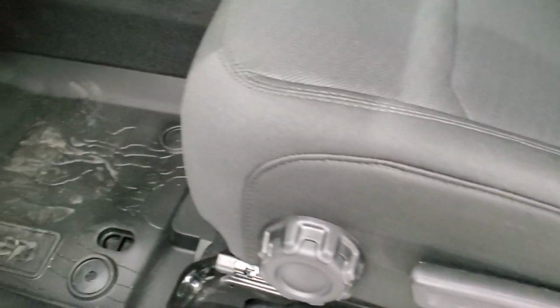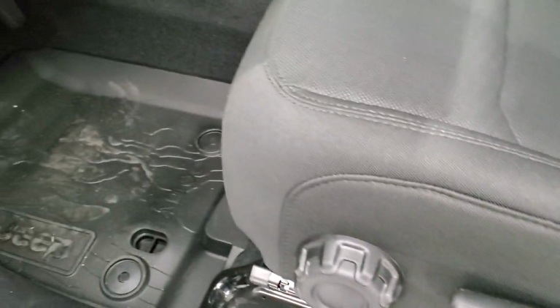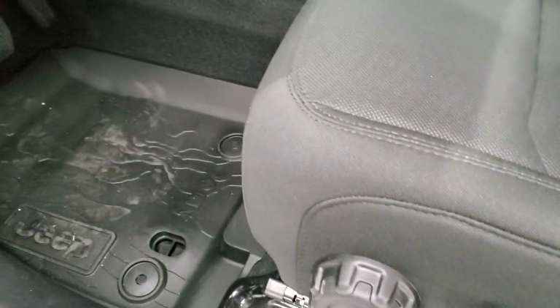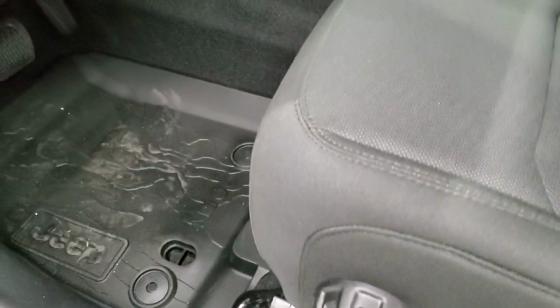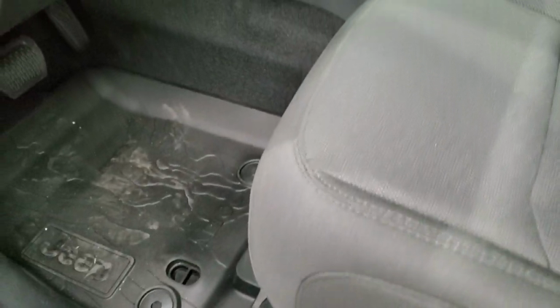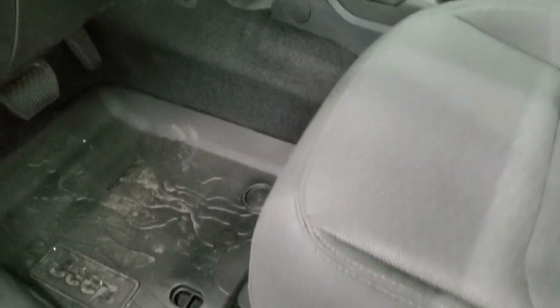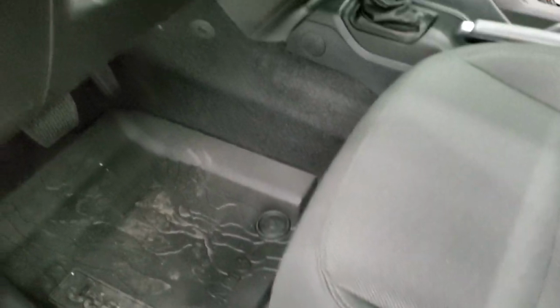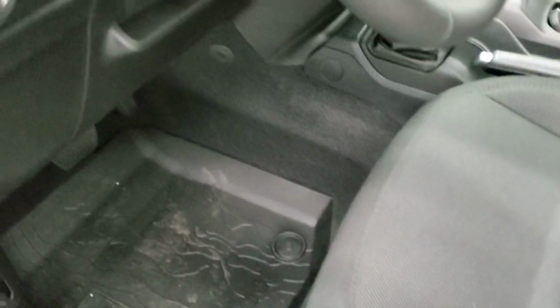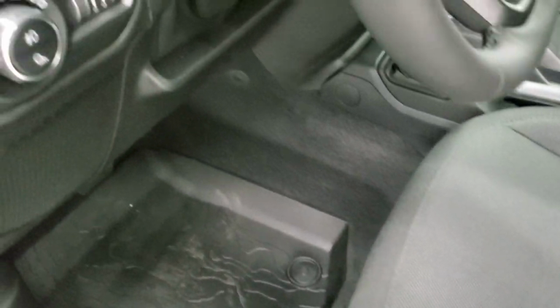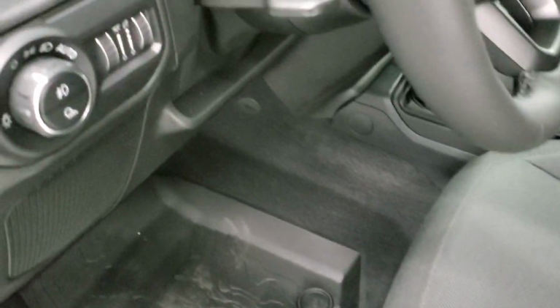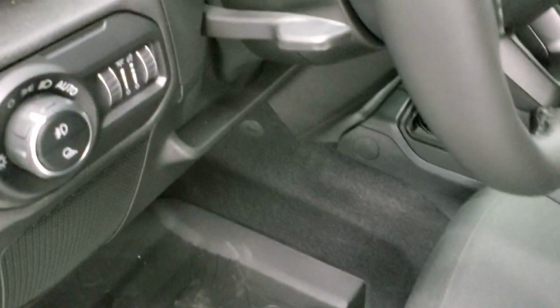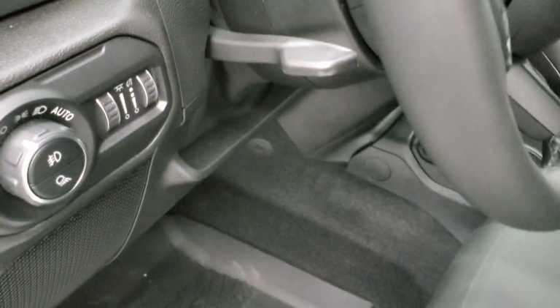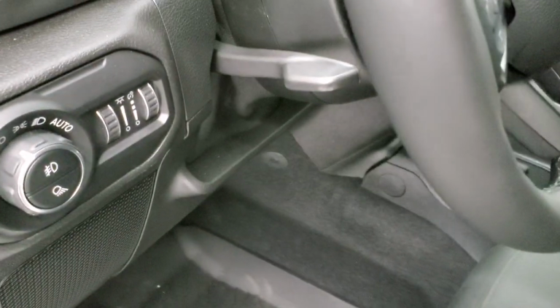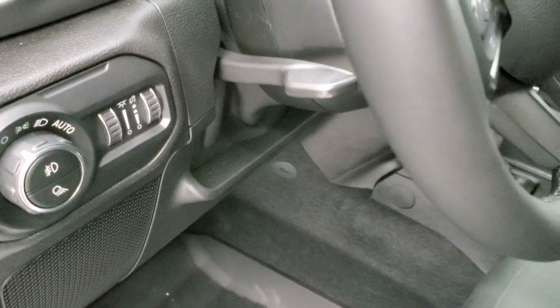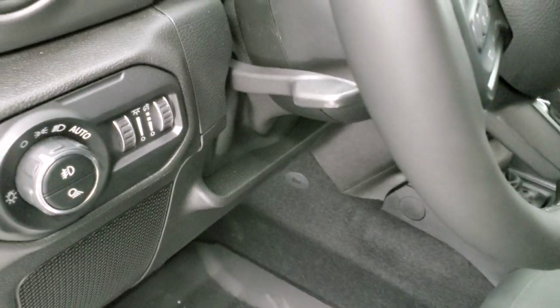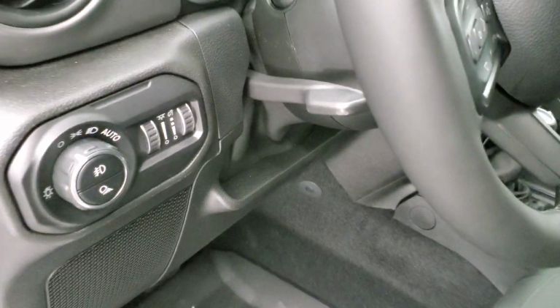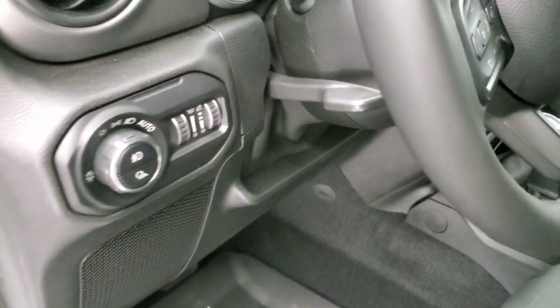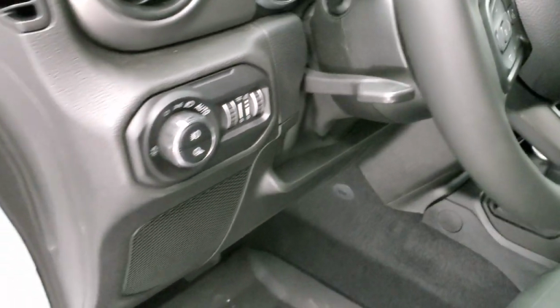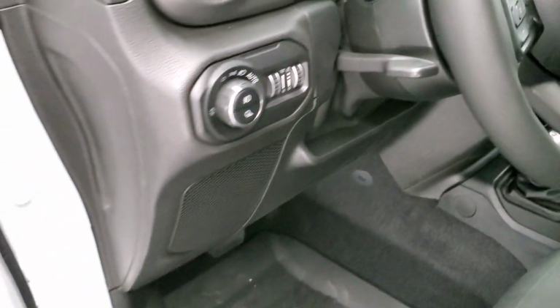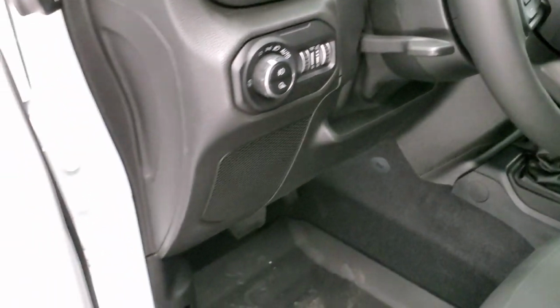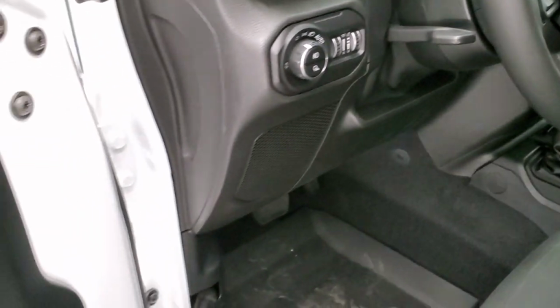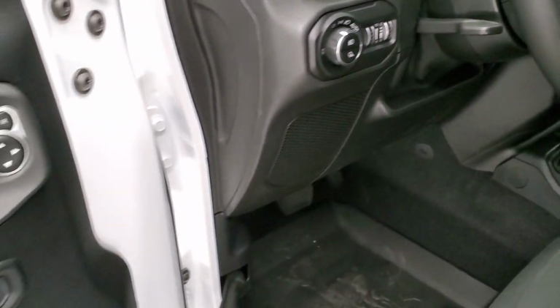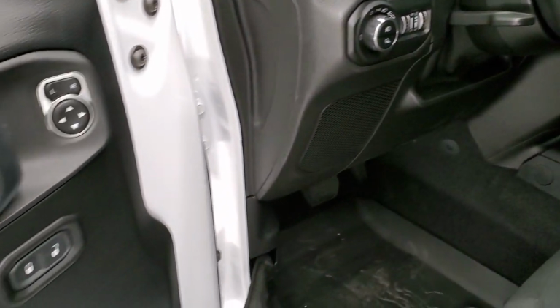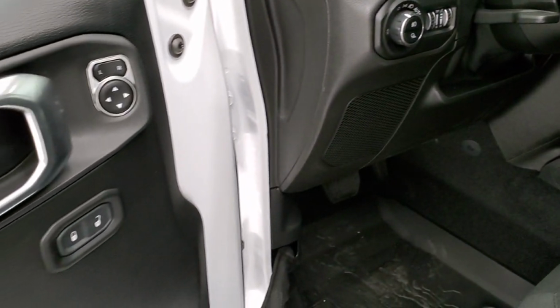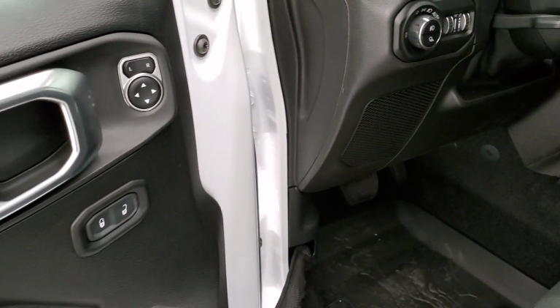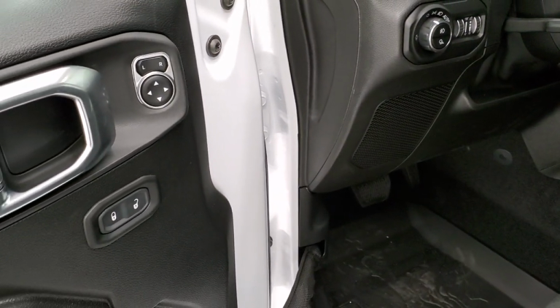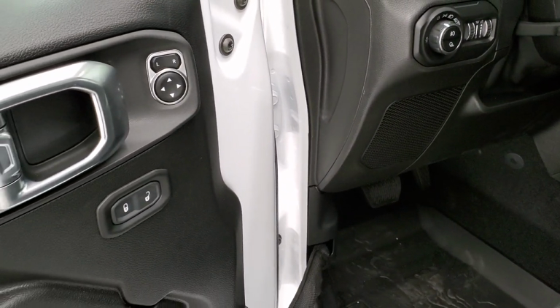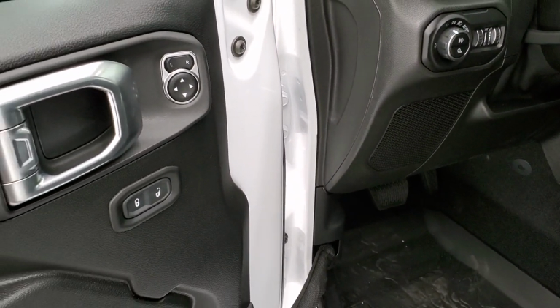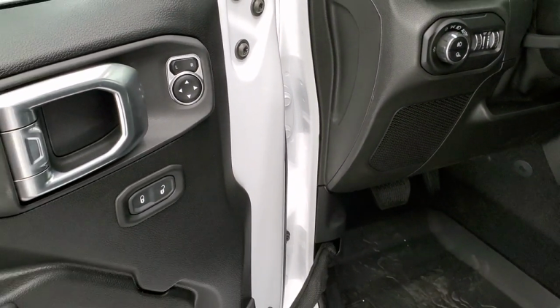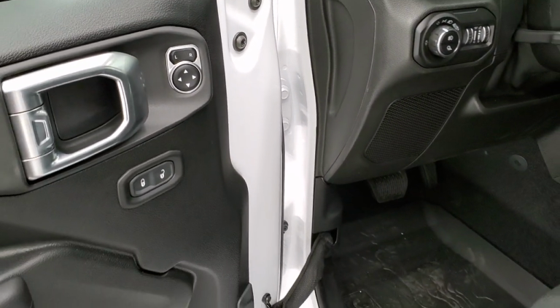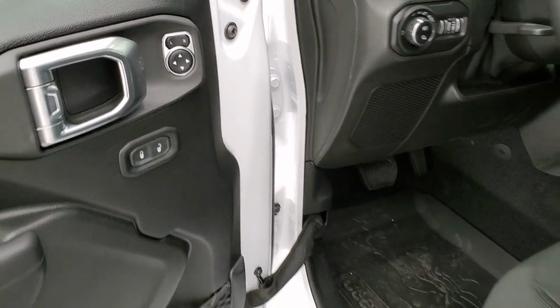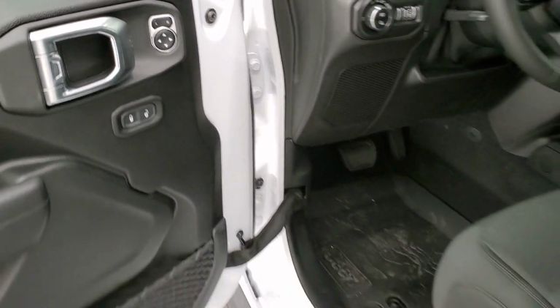The driver's seat has a height adjuster as well as lumbar. You get the topographical format display there. Auto headlamps, tilt and telescopic steering wheel, power windows, power locks, power mirrors.